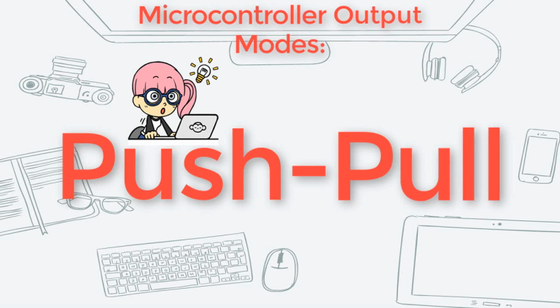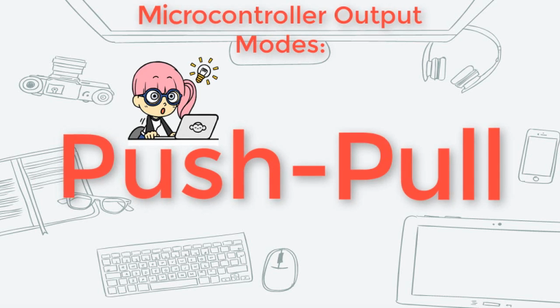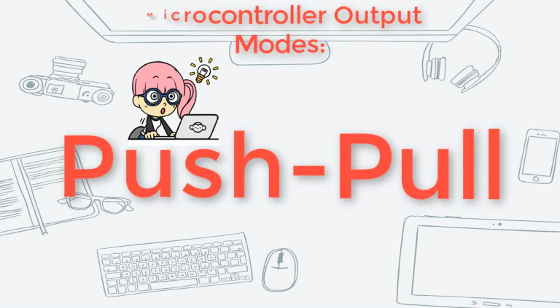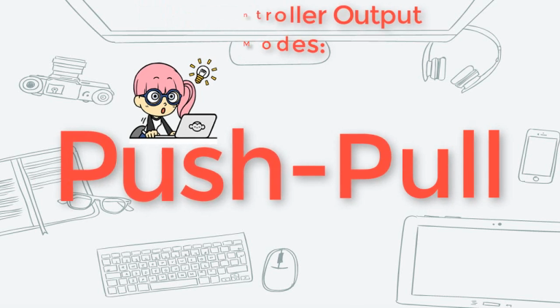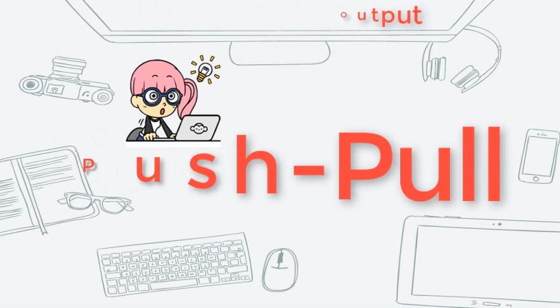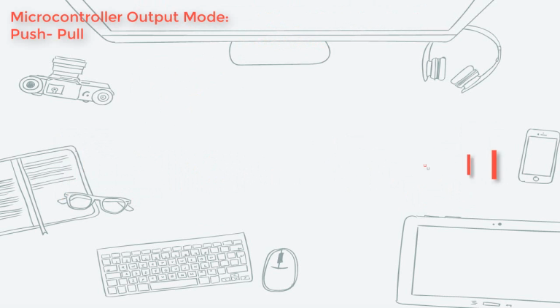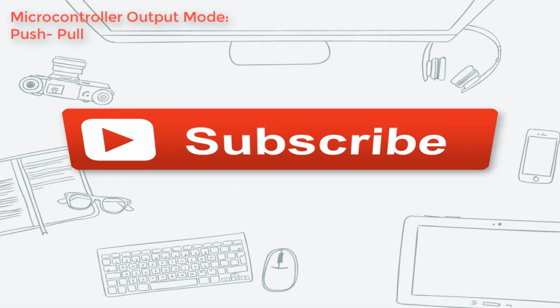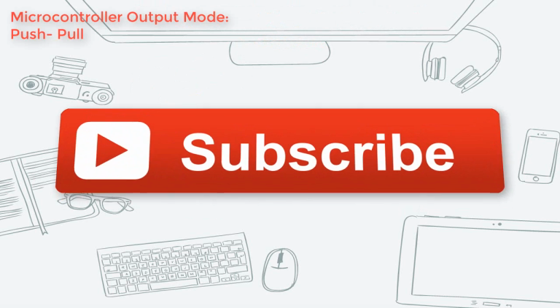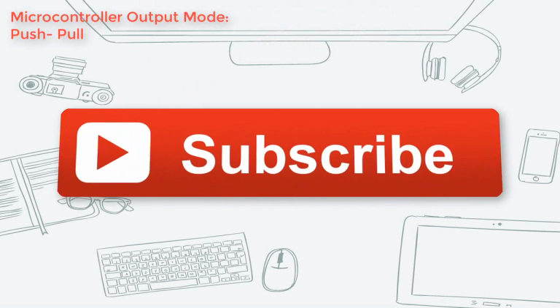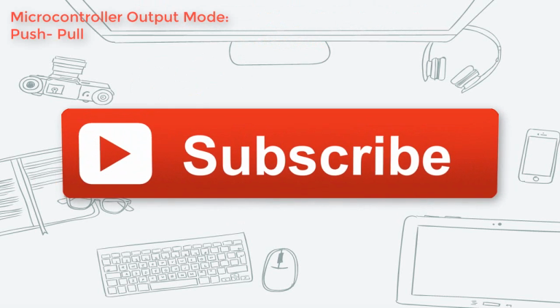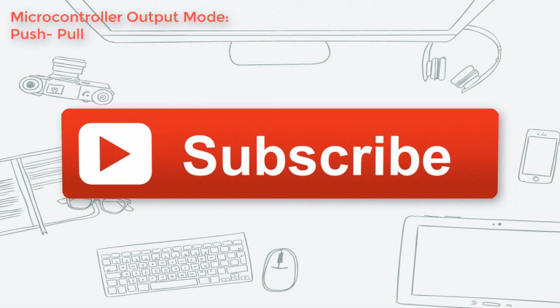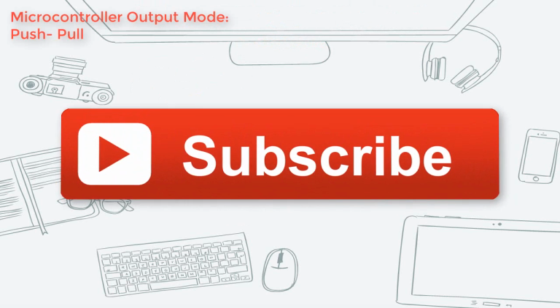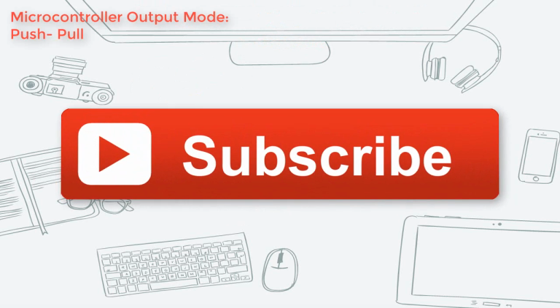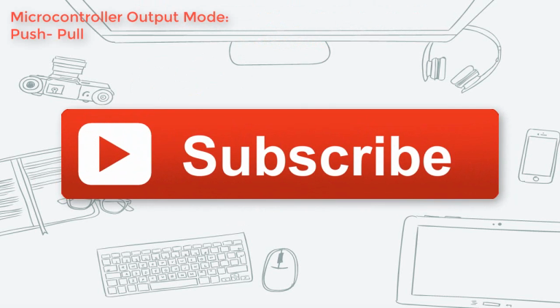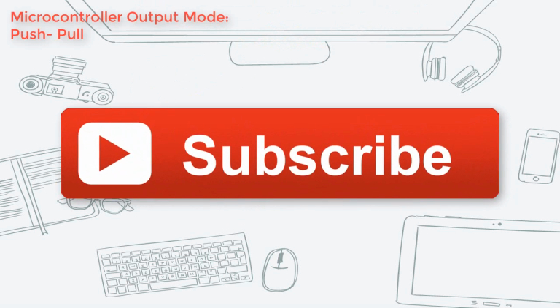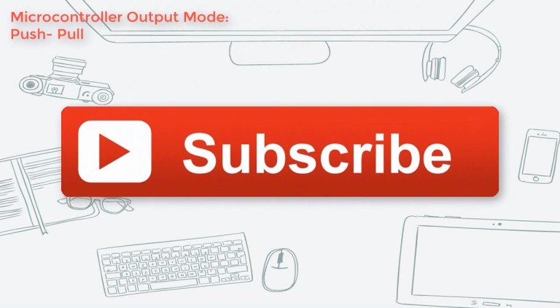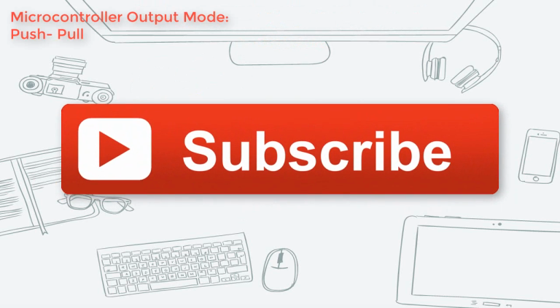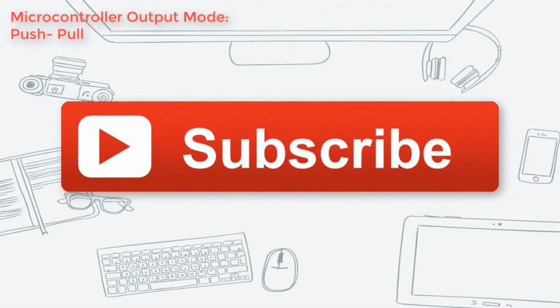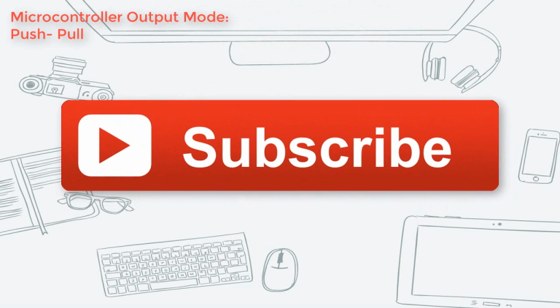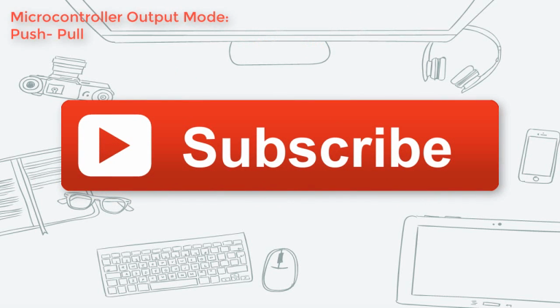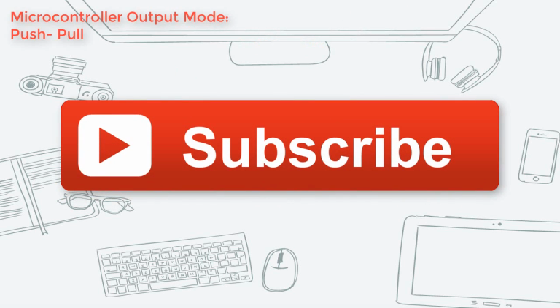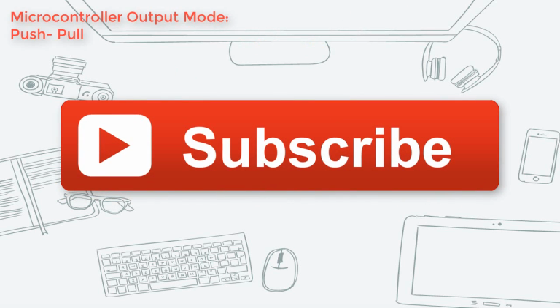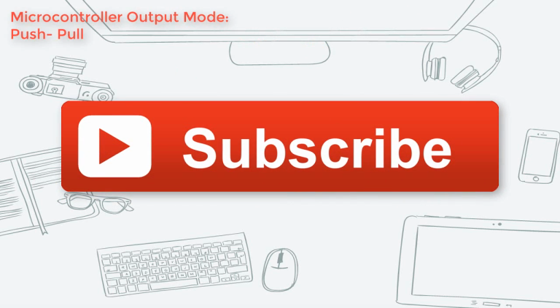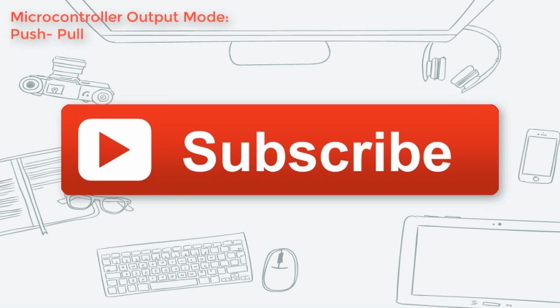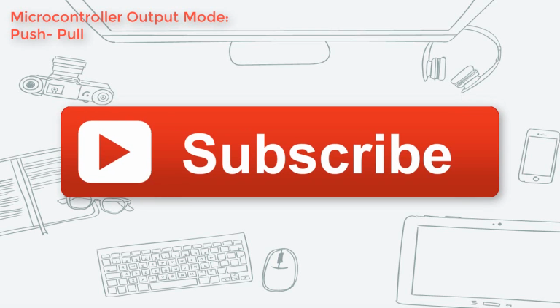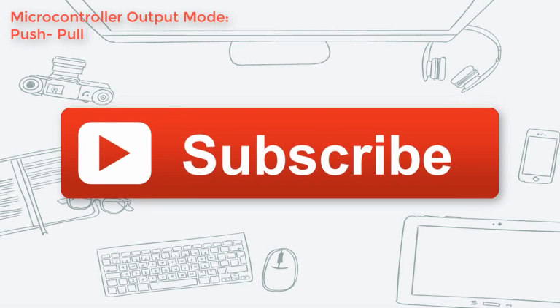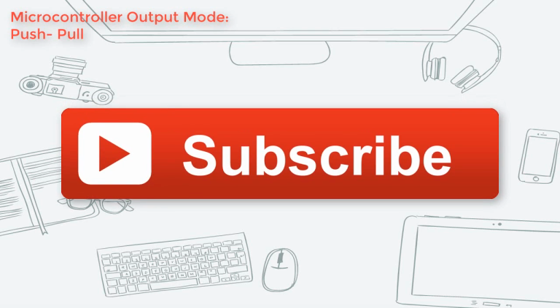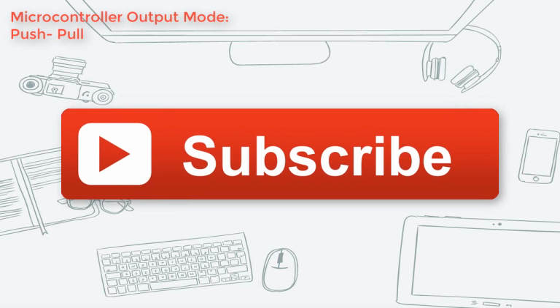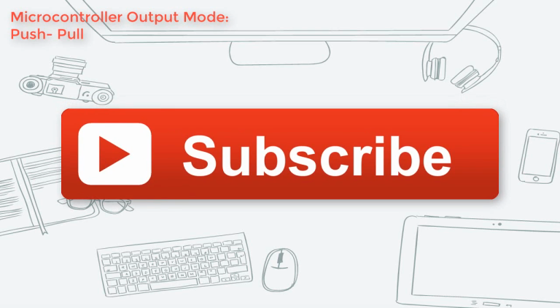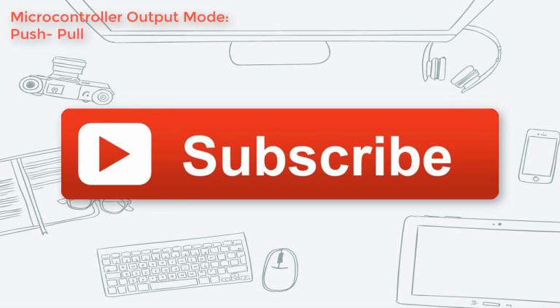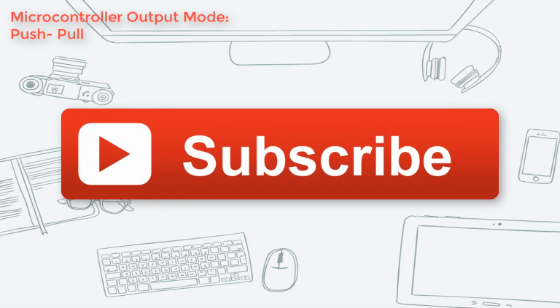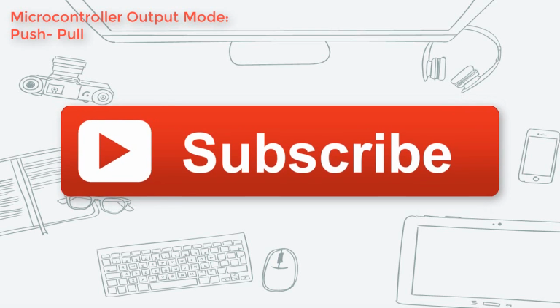If you haven't done so, please don't forget to hit the subscribe button to subscribe to Jlabs for more videos like this.